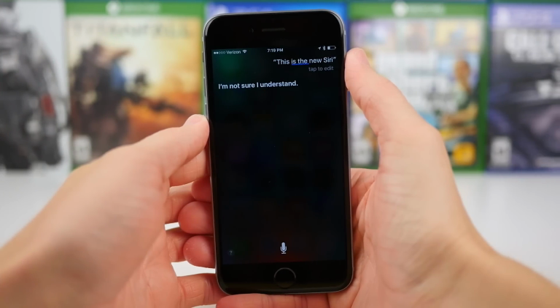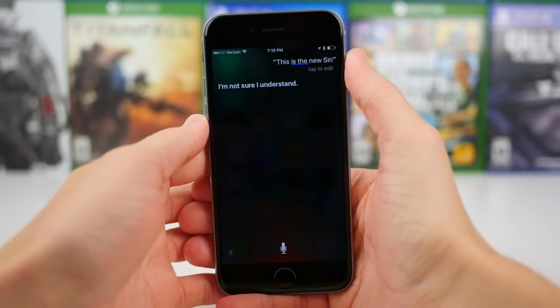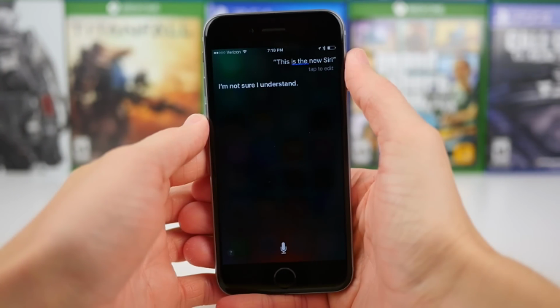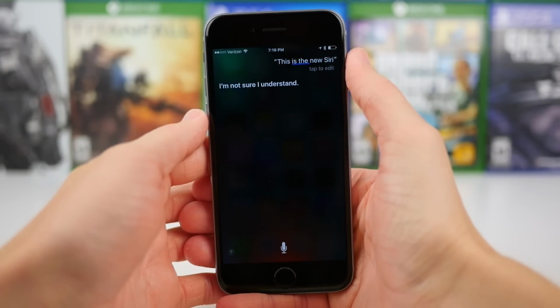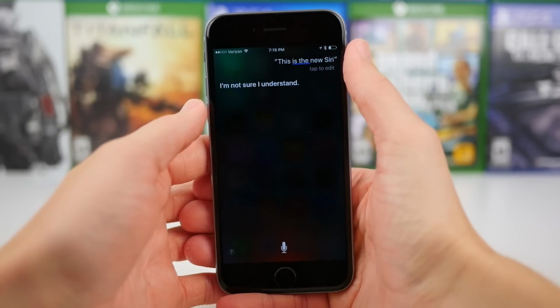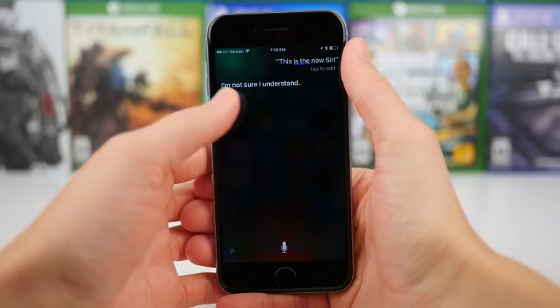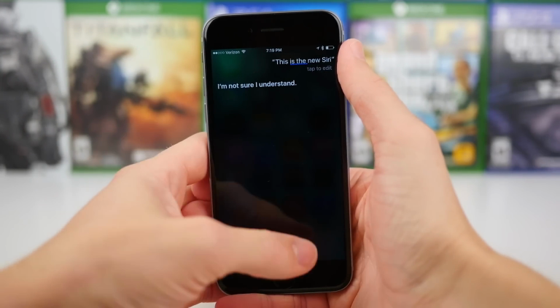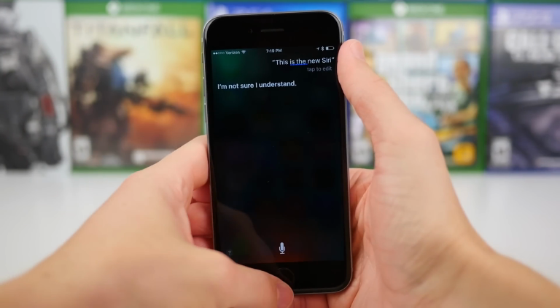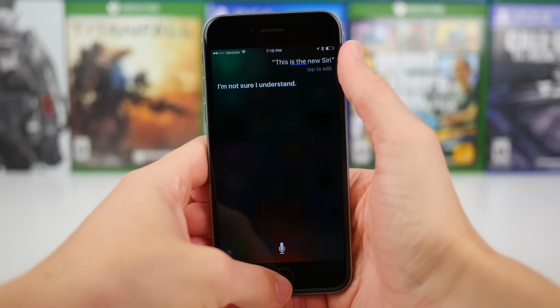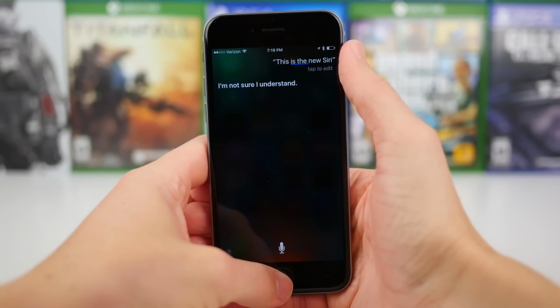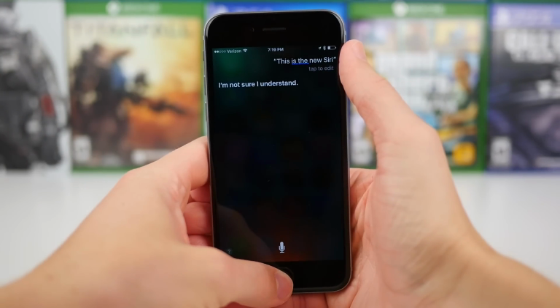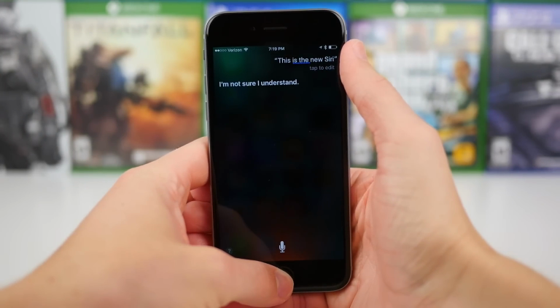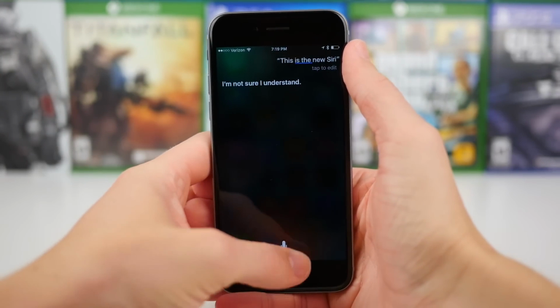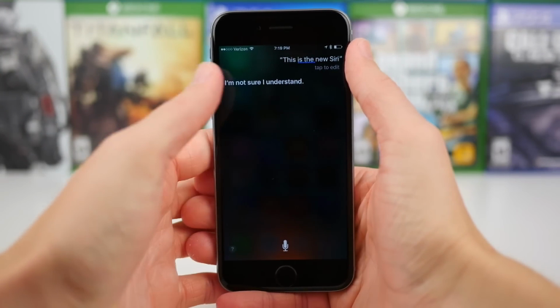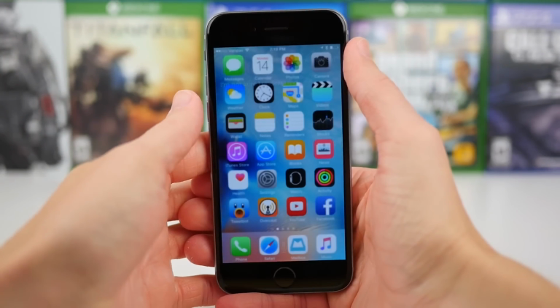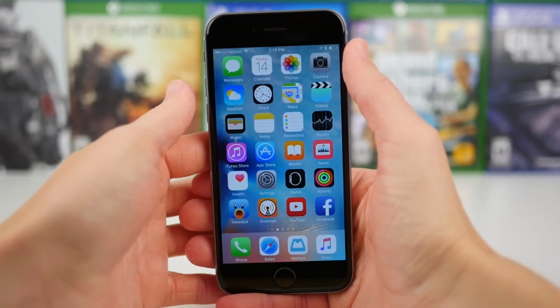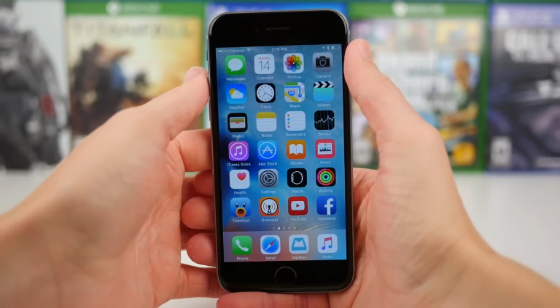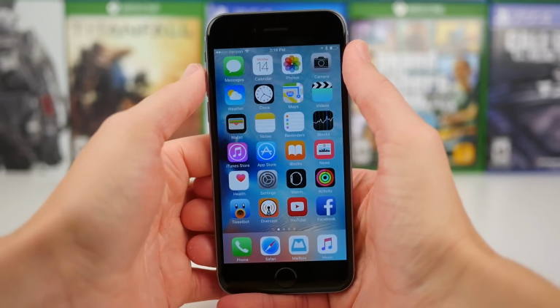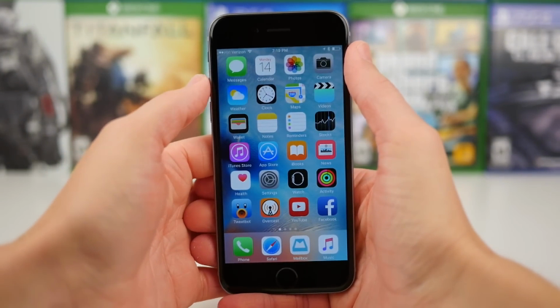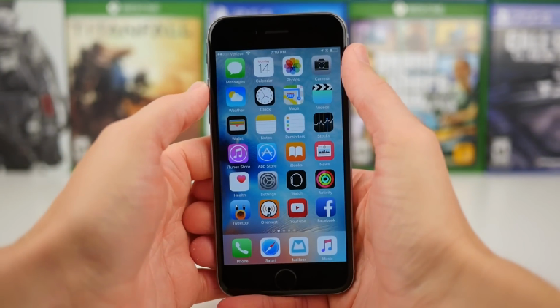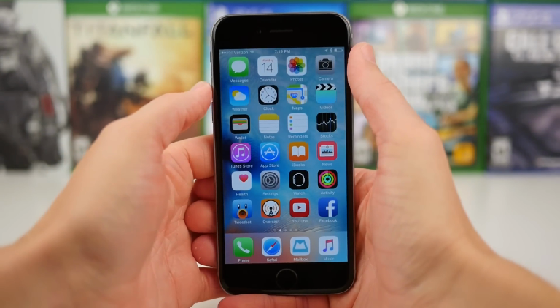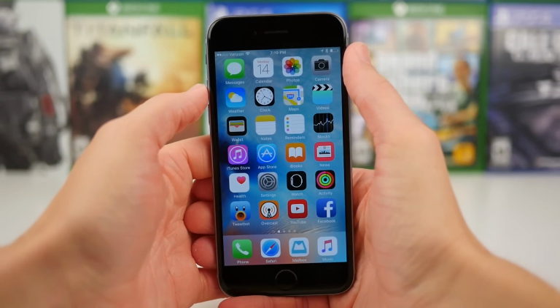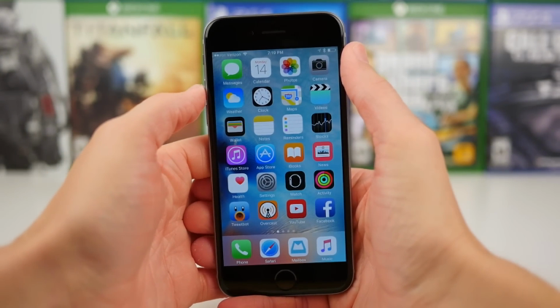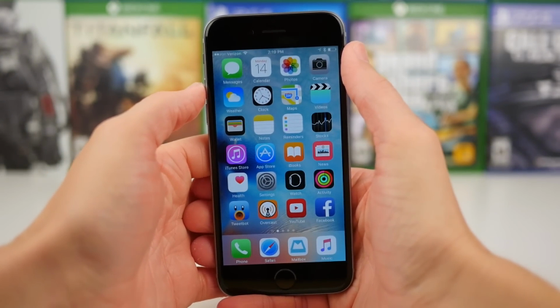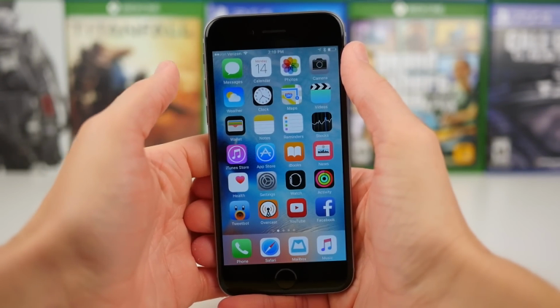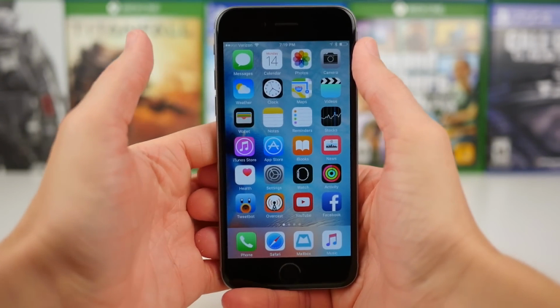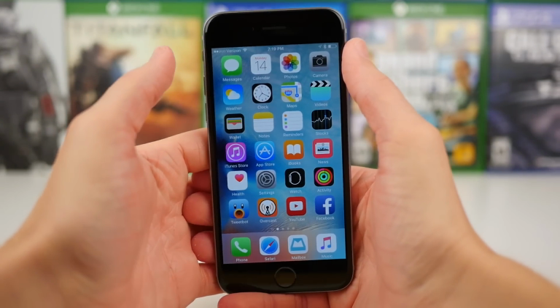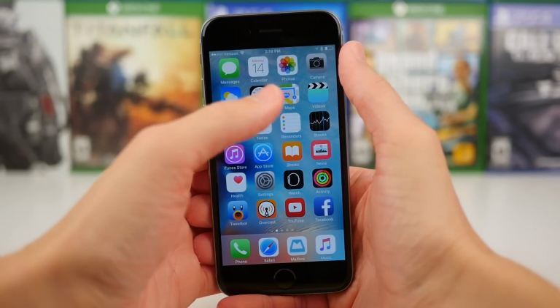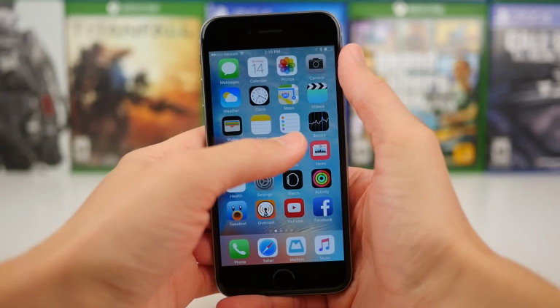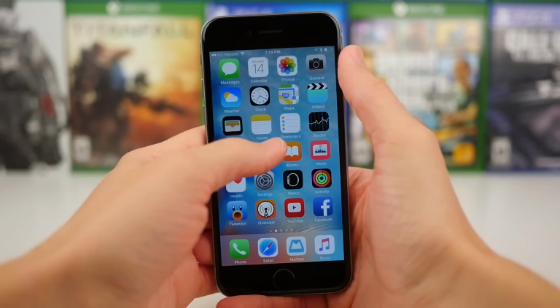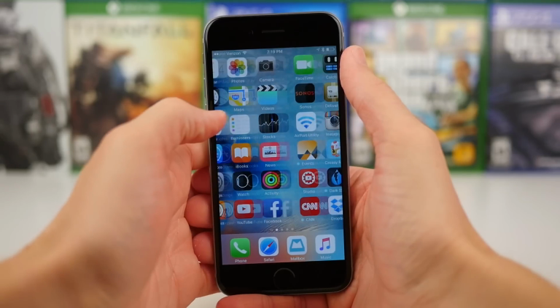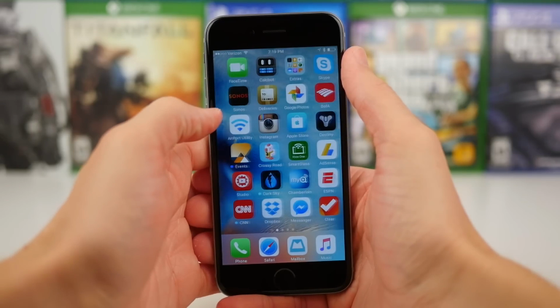In iOS 9, Apple made Siri much more powerful, and even more so than that, she's just a lot more intelligent.